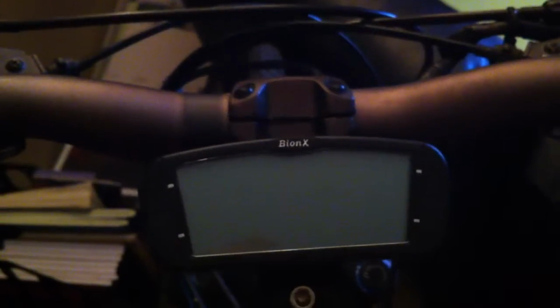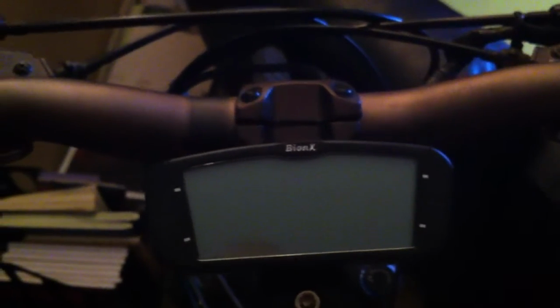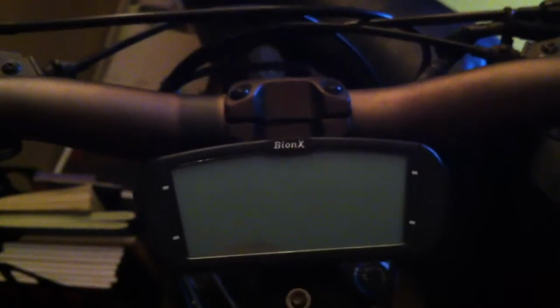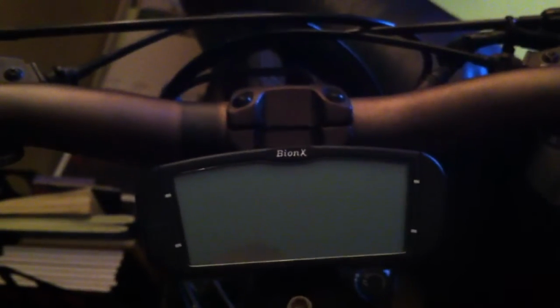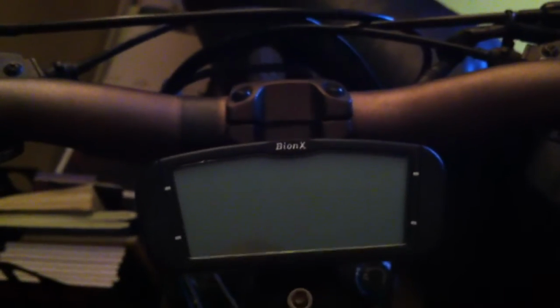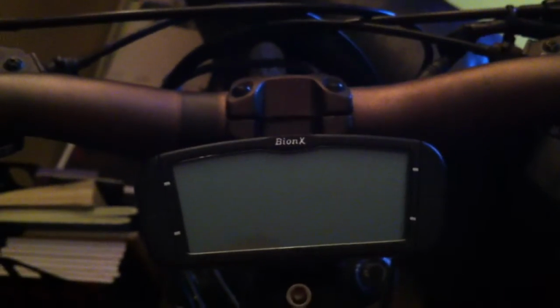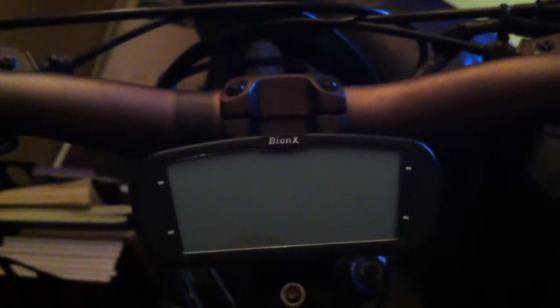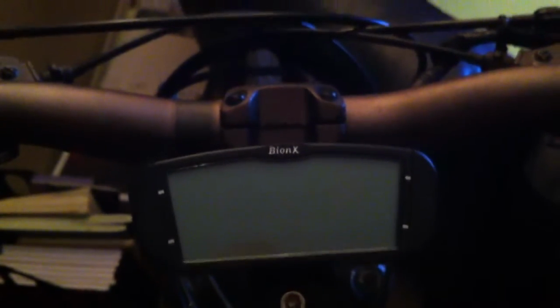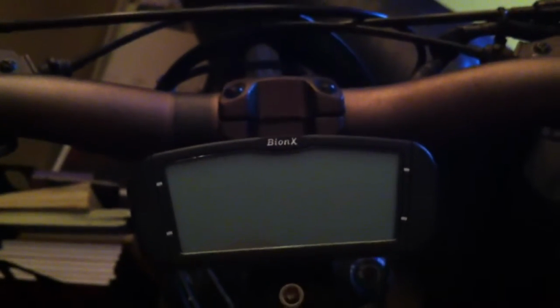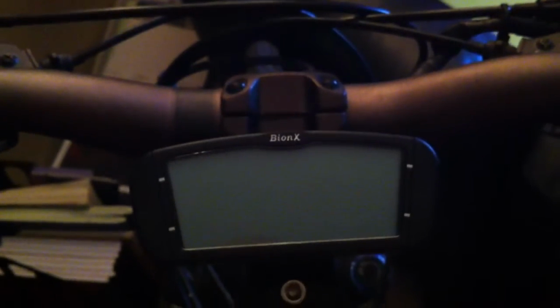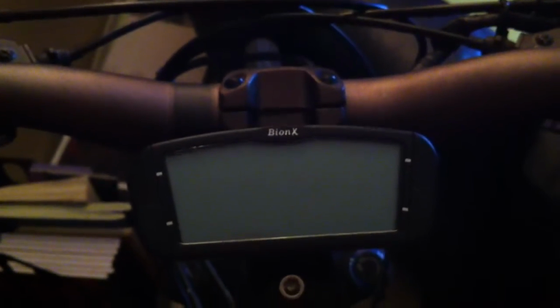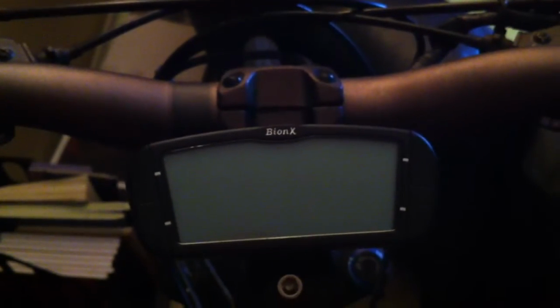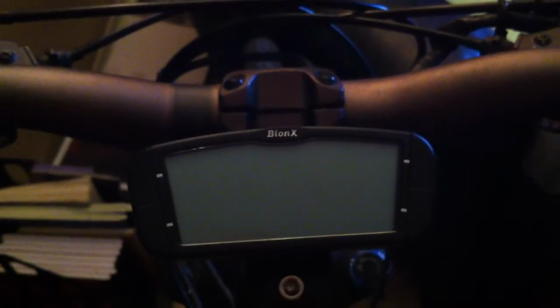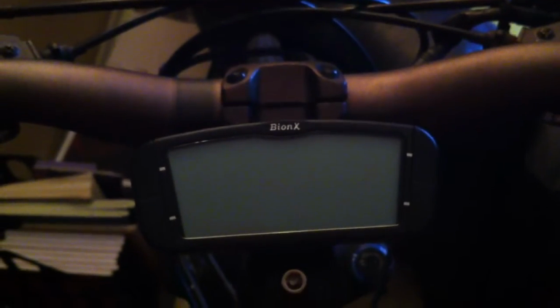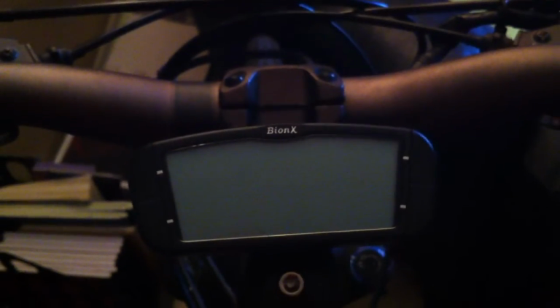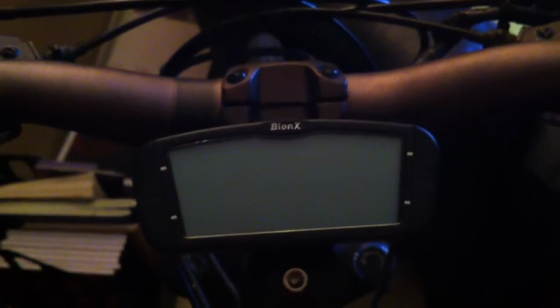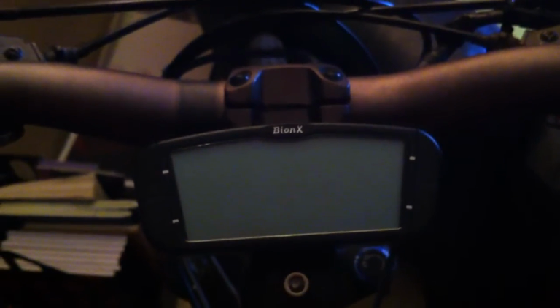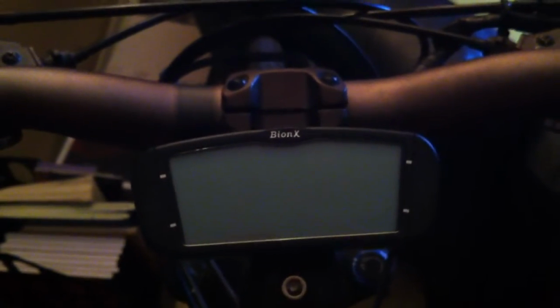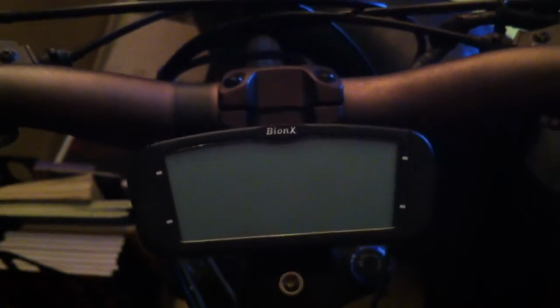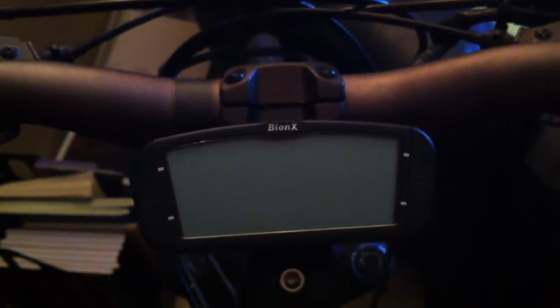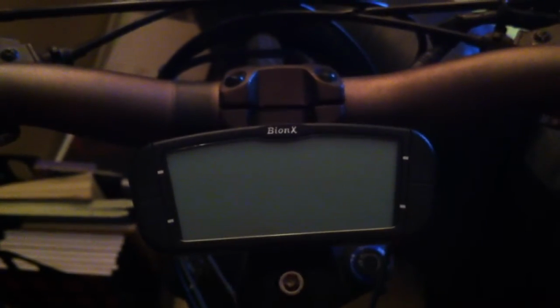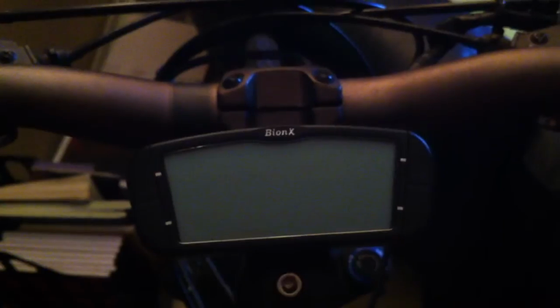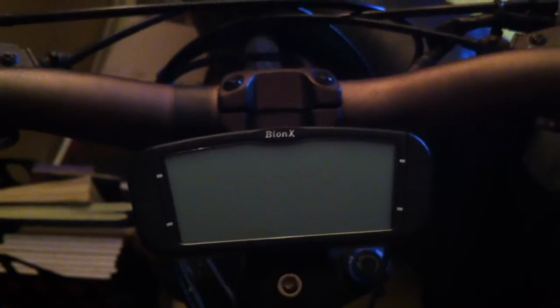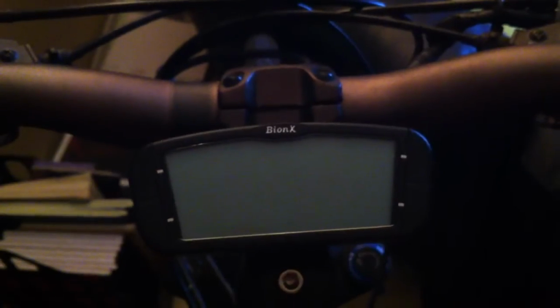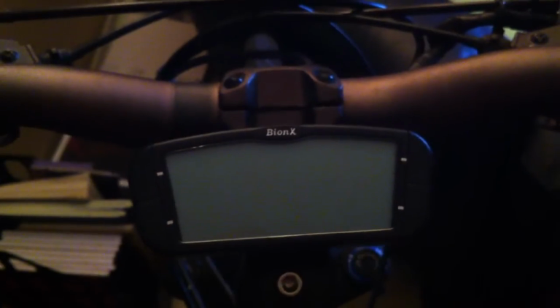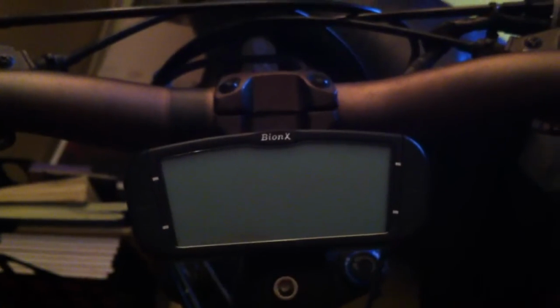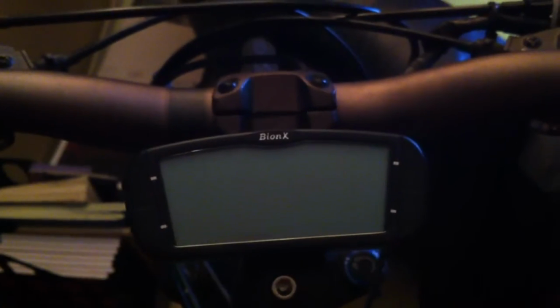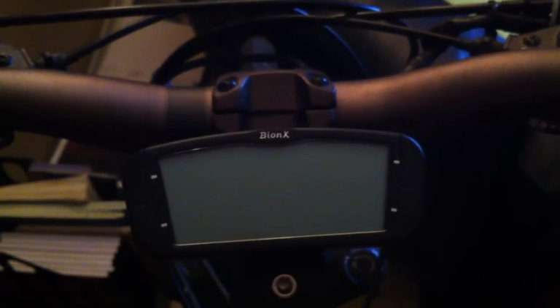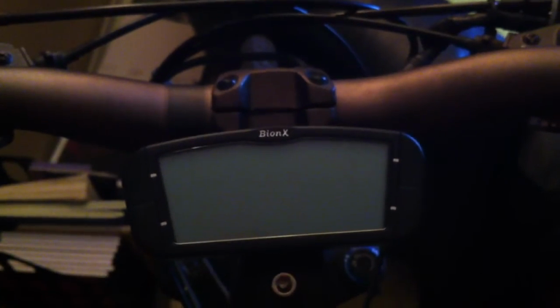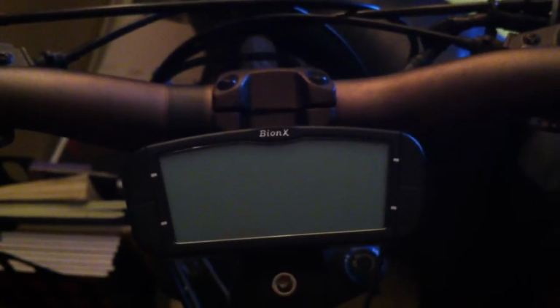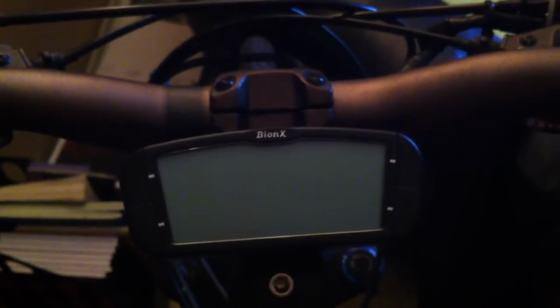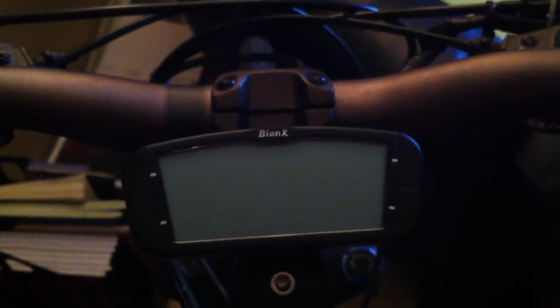Hi, welcome to the Velocispikes video series. Today we're going to be going over the basic functions of the Bionics G2 controller.